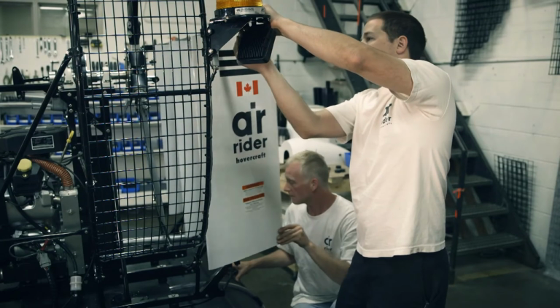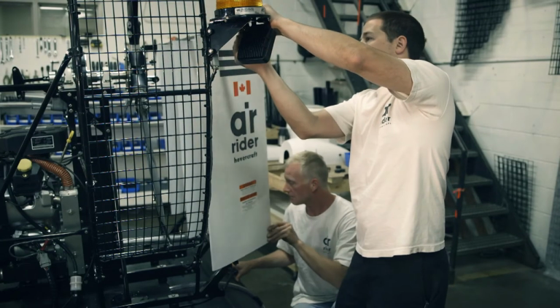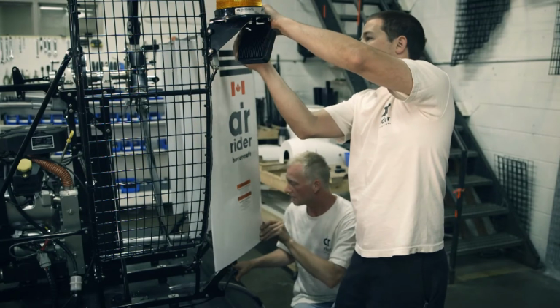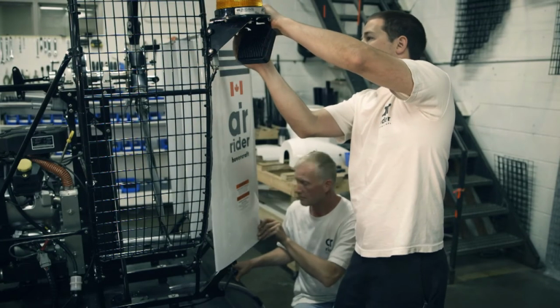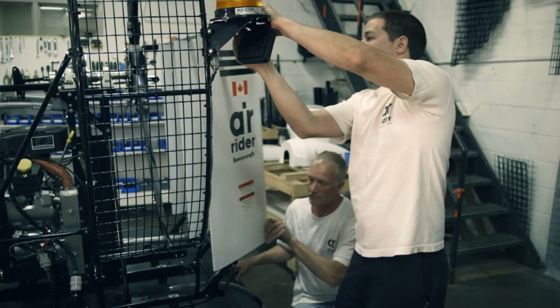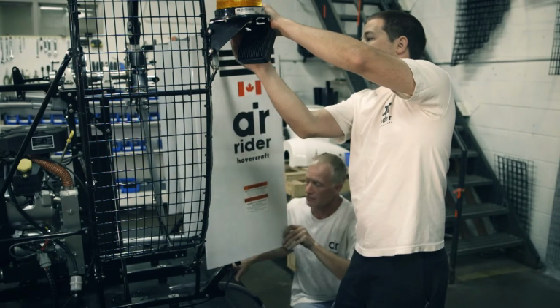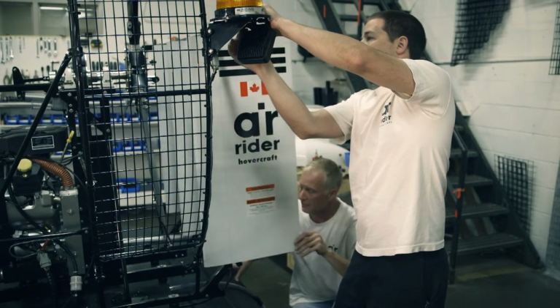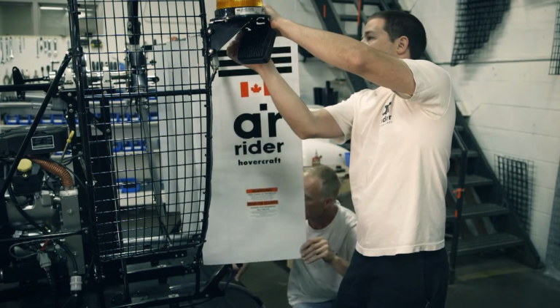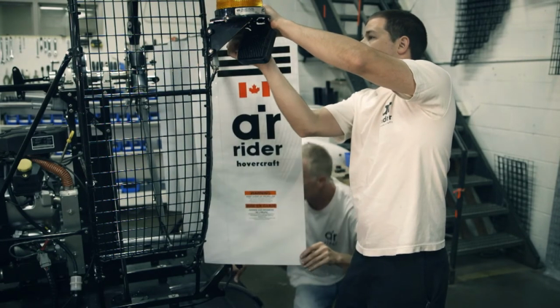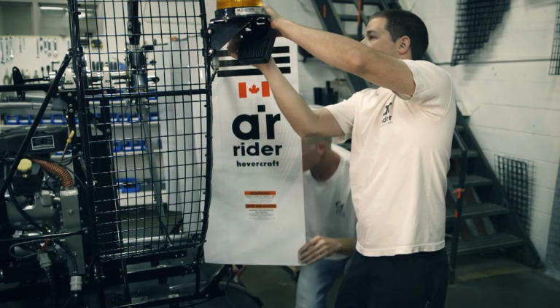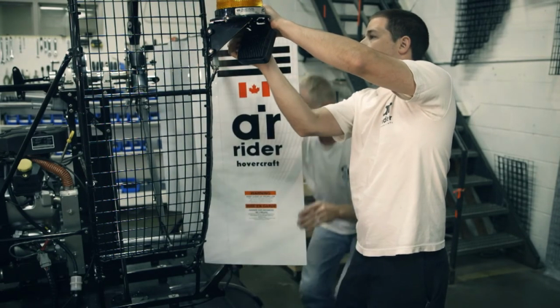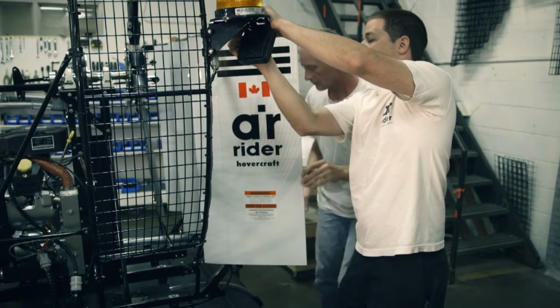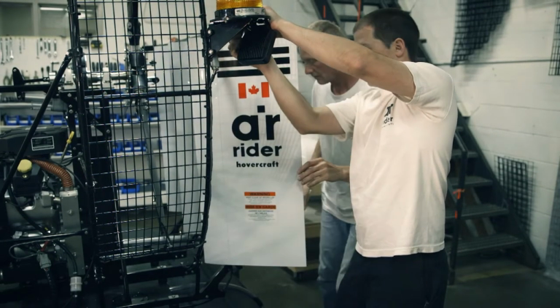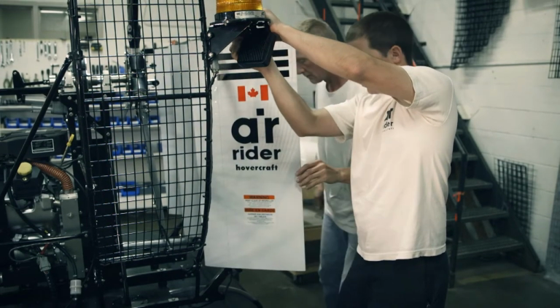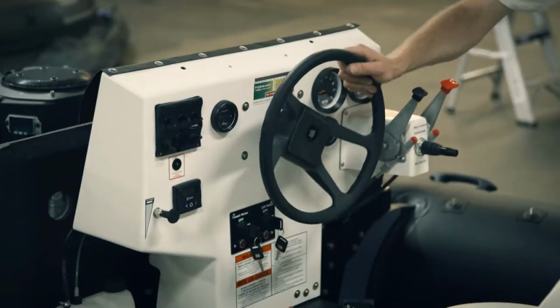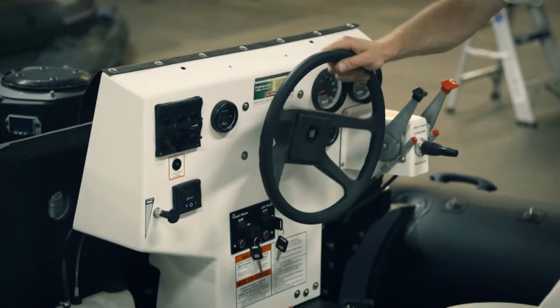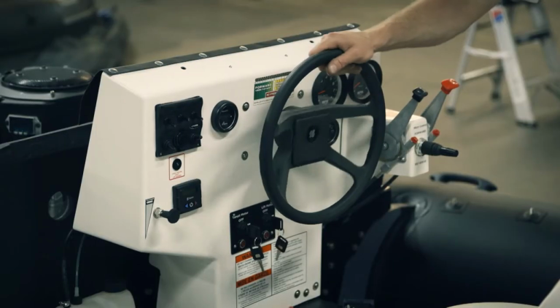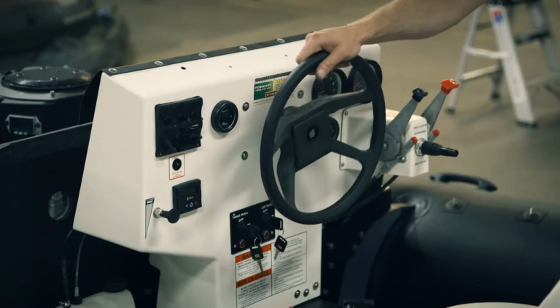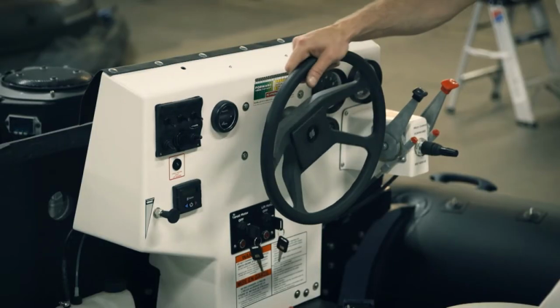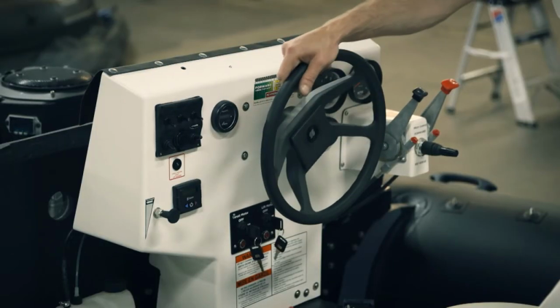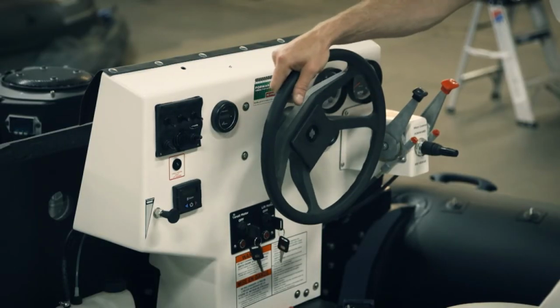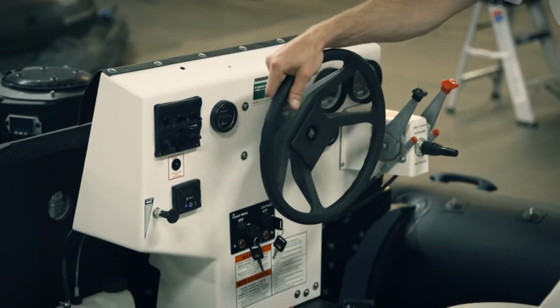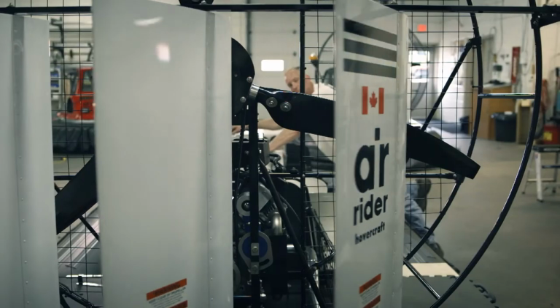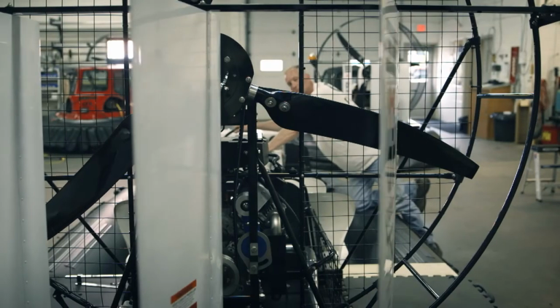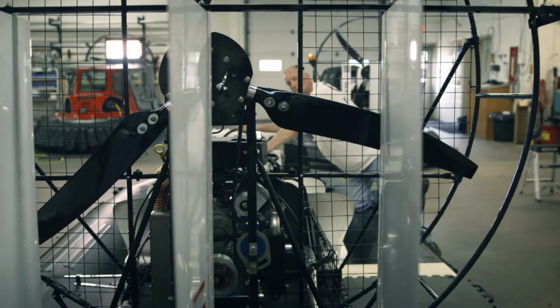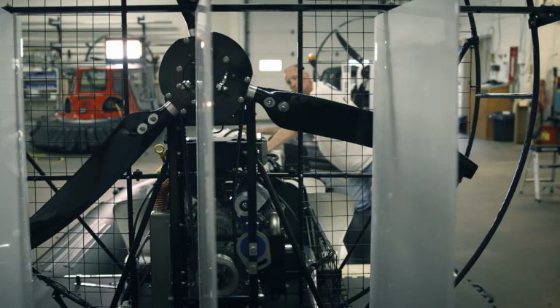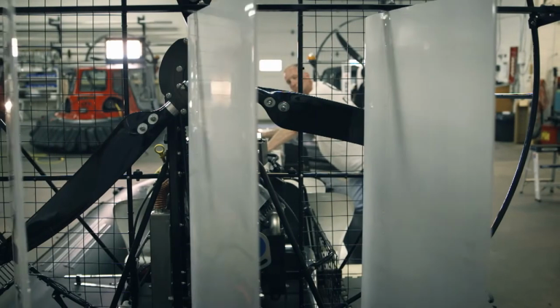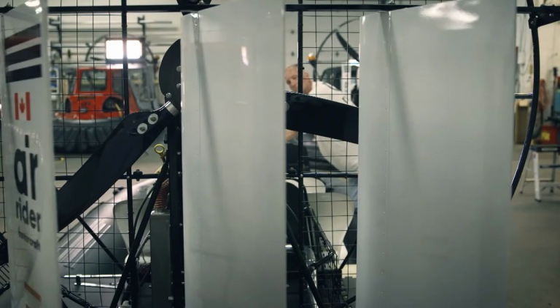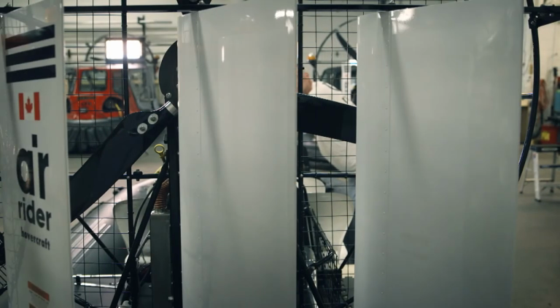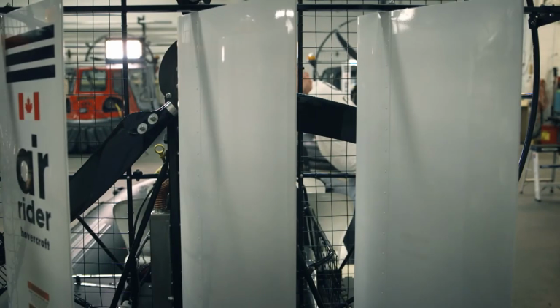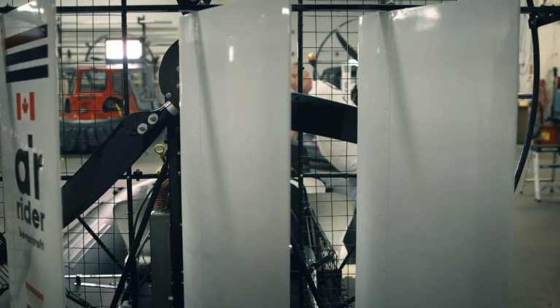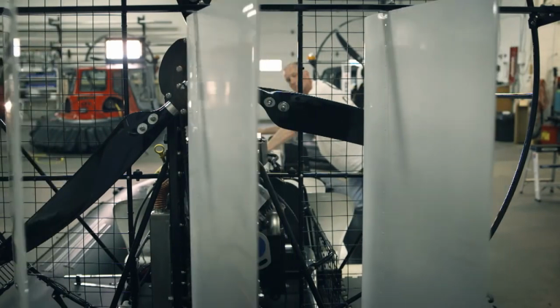Three rudders are fastened behind the propellers, which directs the airflow and steers the hovercraft, not unlike a helicopter.